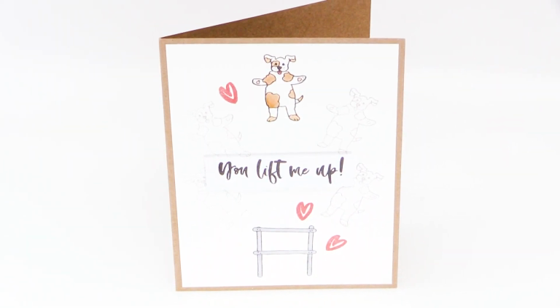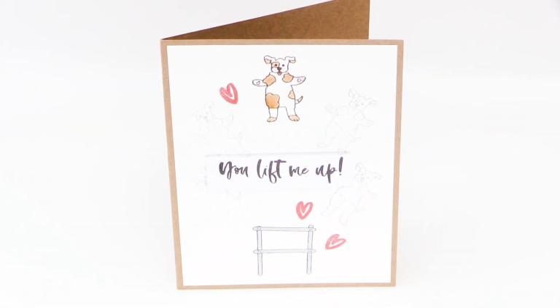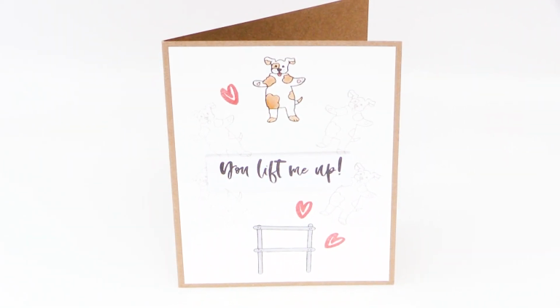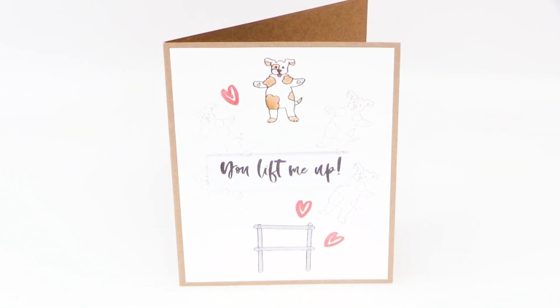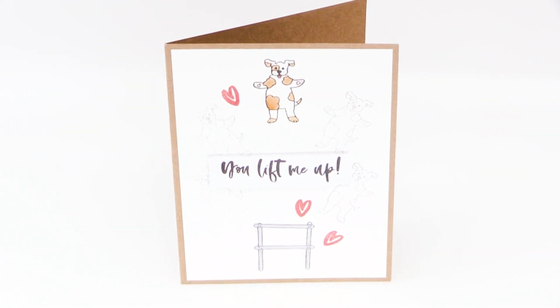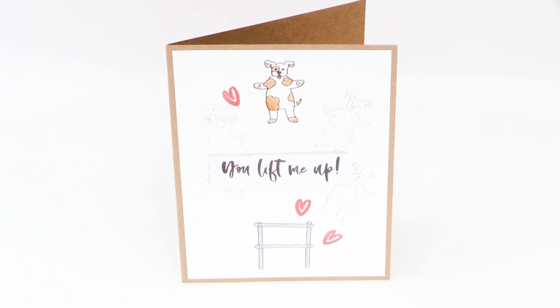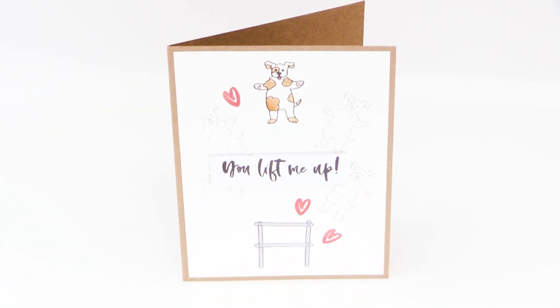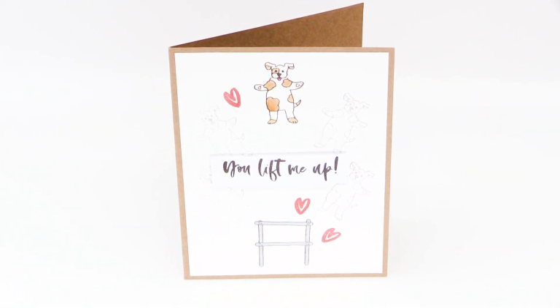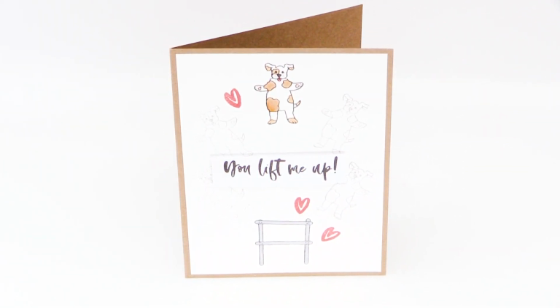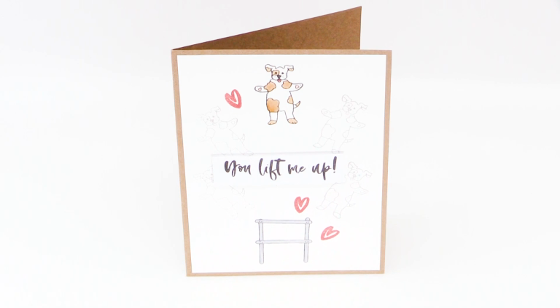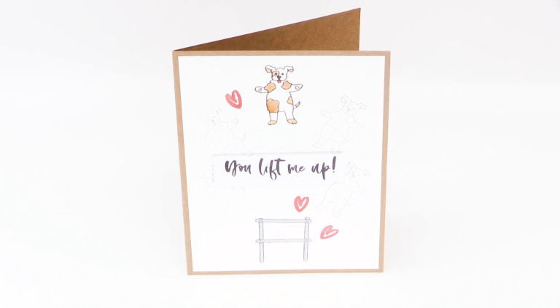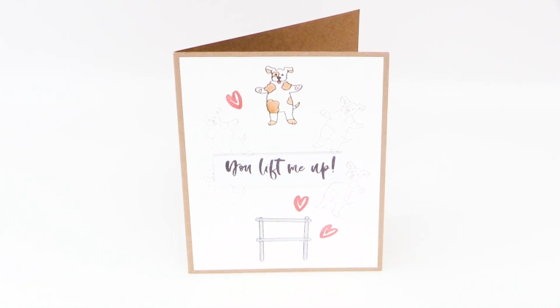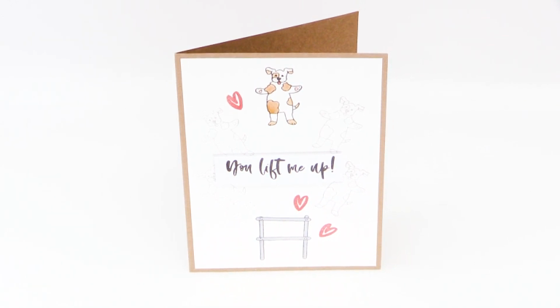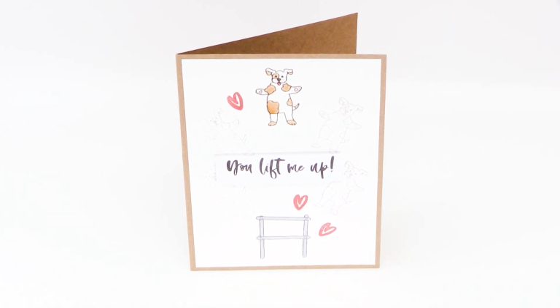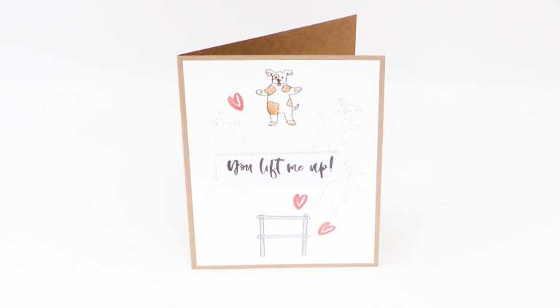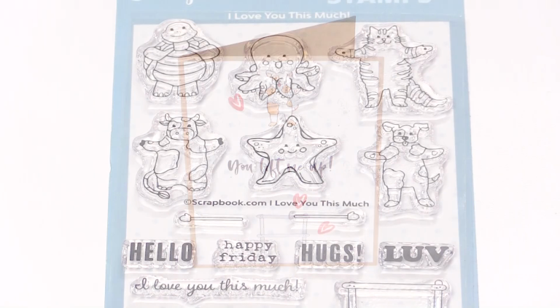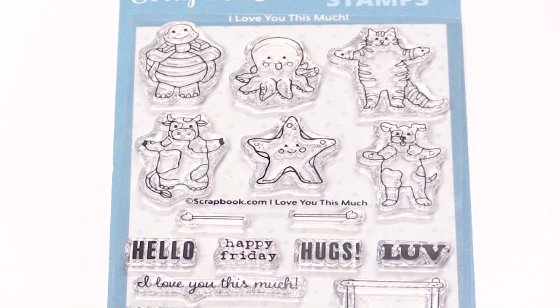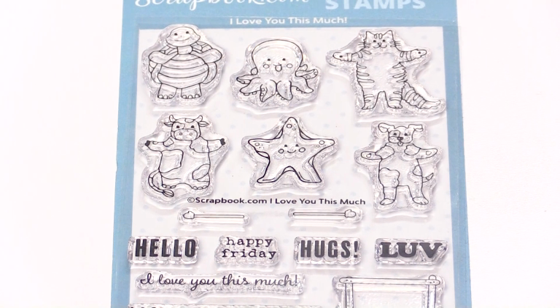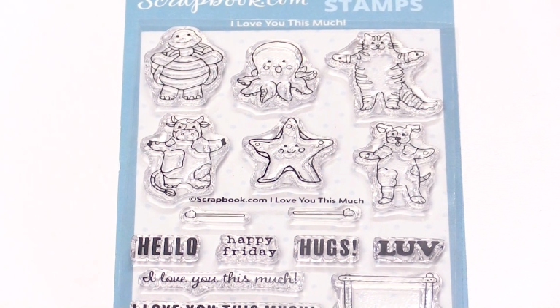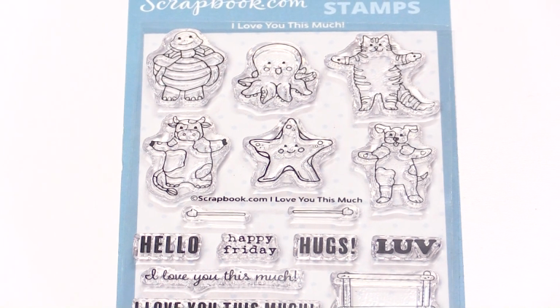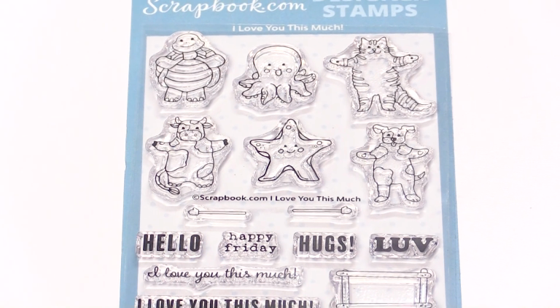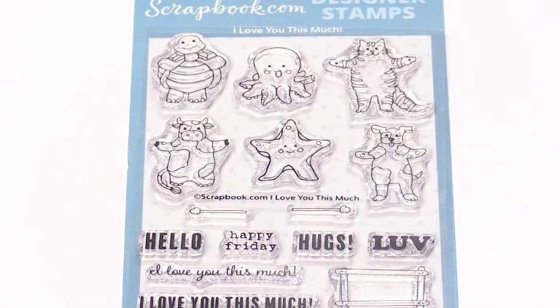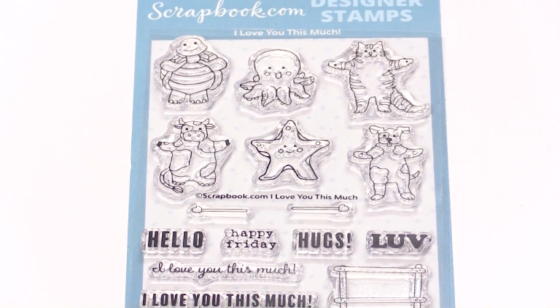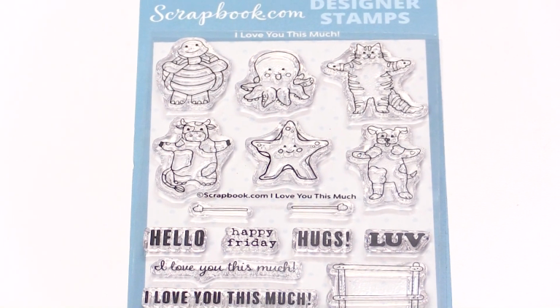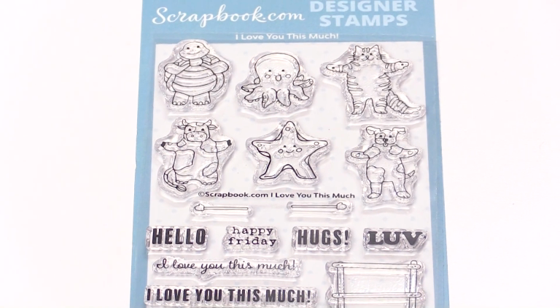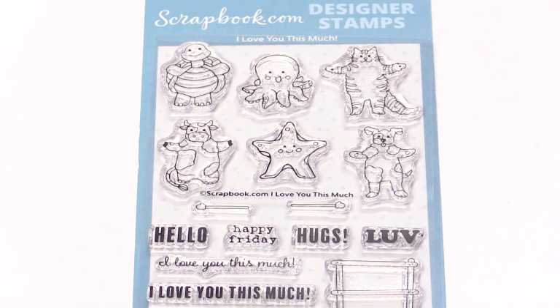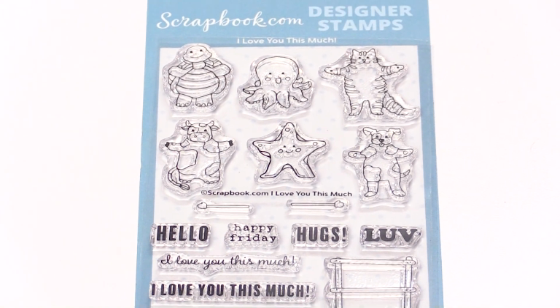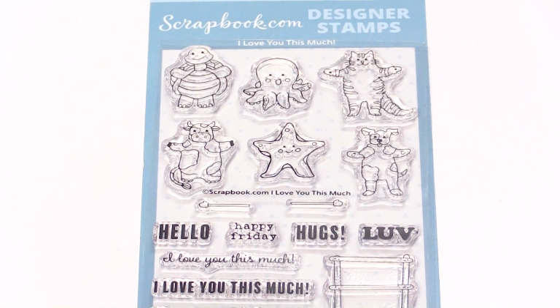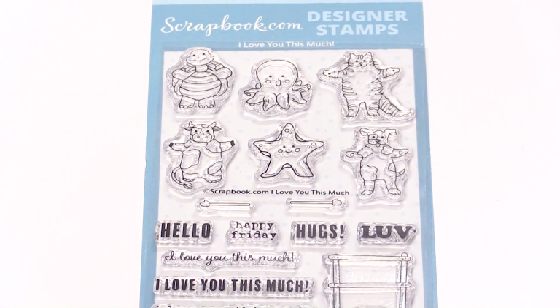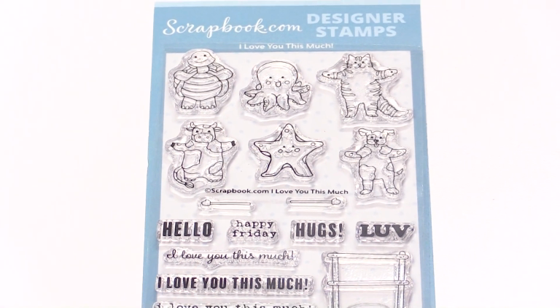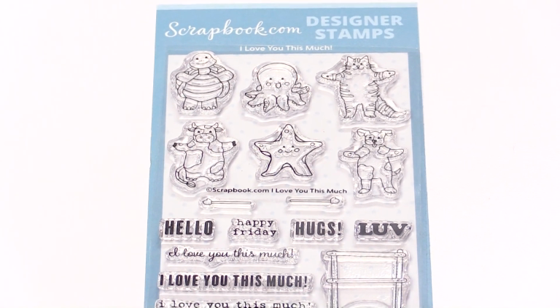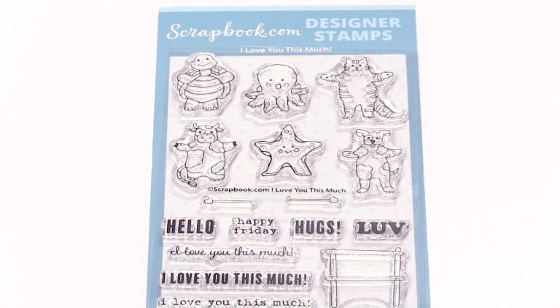You can find the I Love You This Much stamp set in the Scrapbook.com store. Just search I Love You This Much stamp.